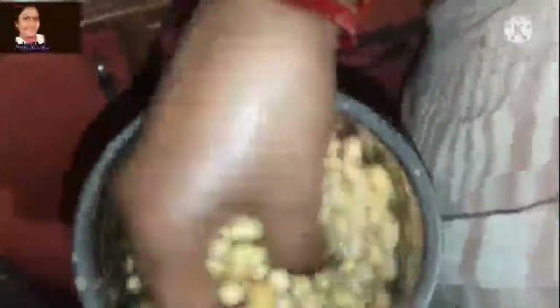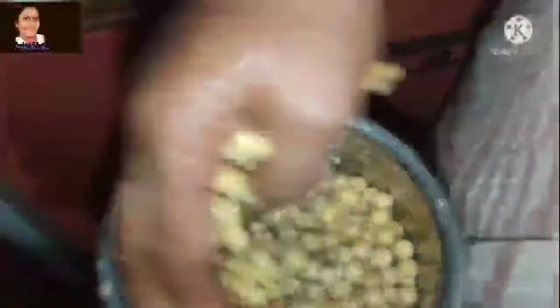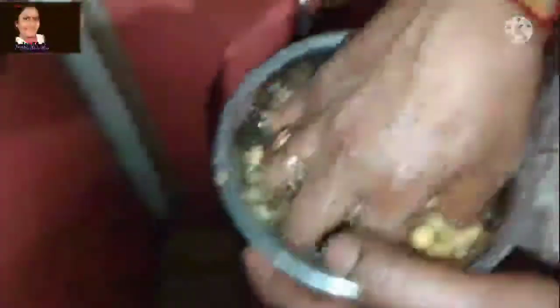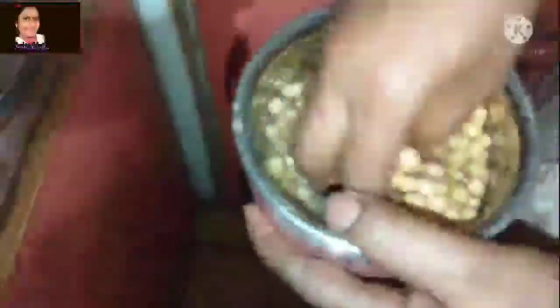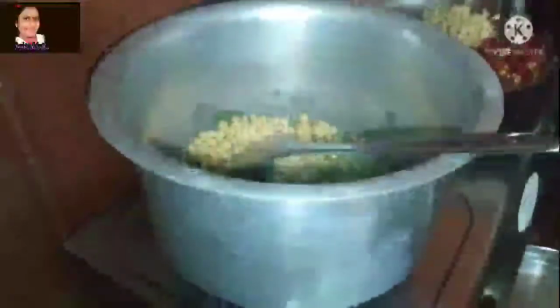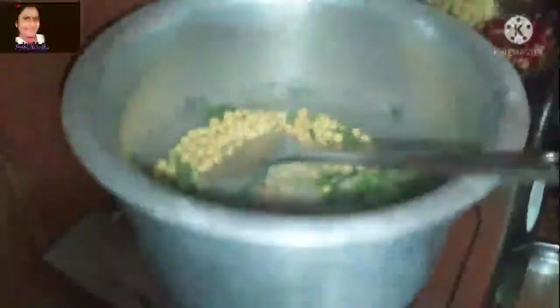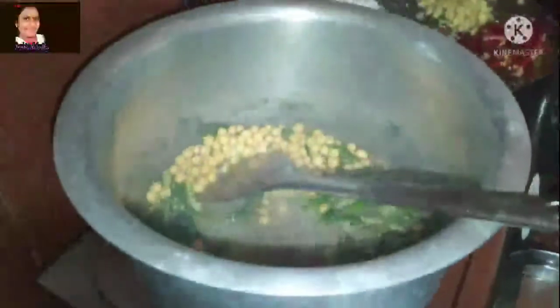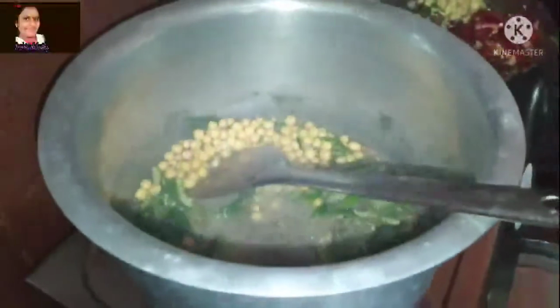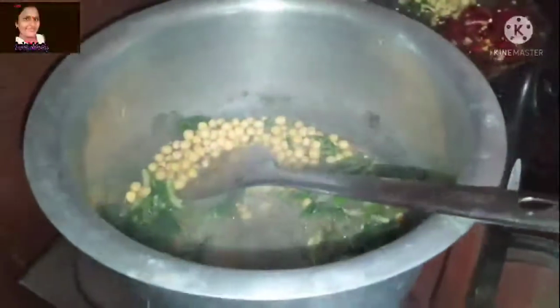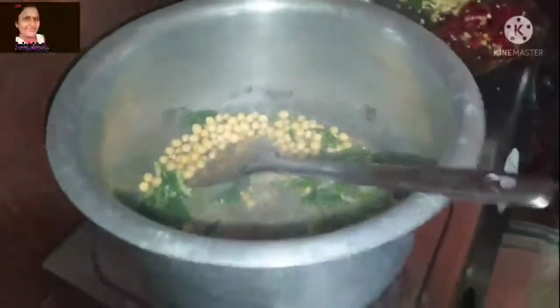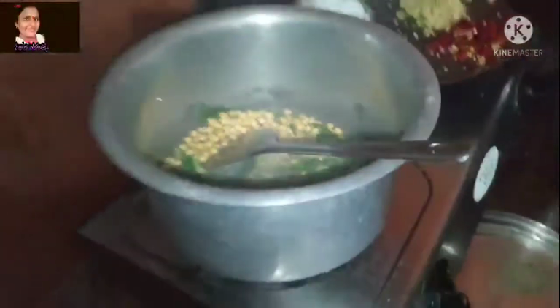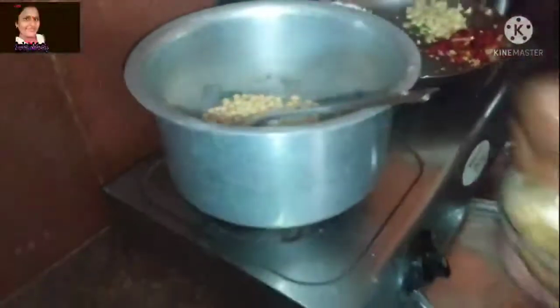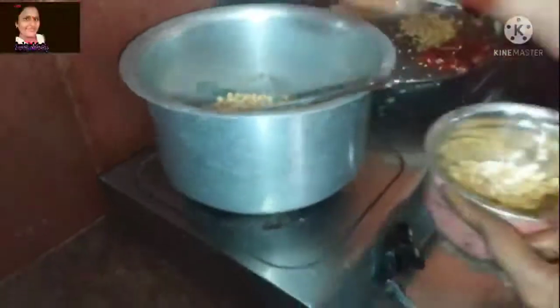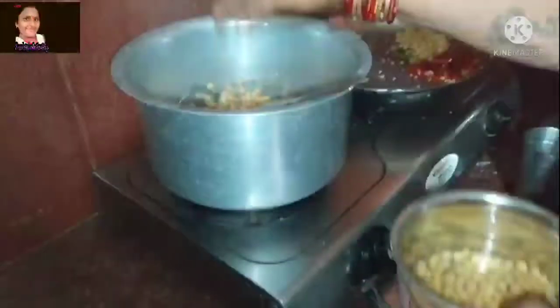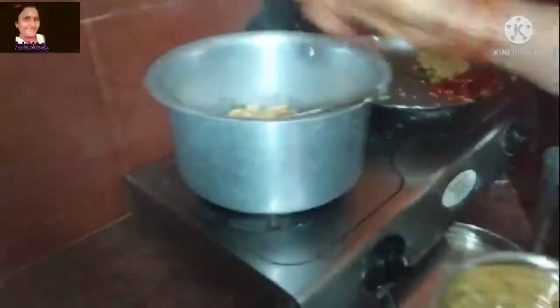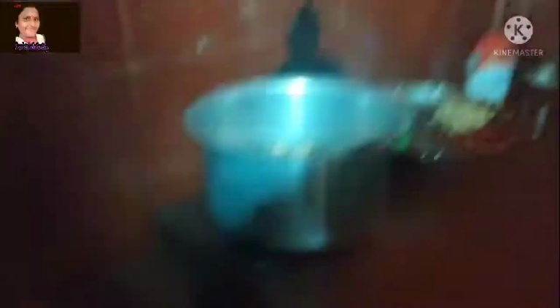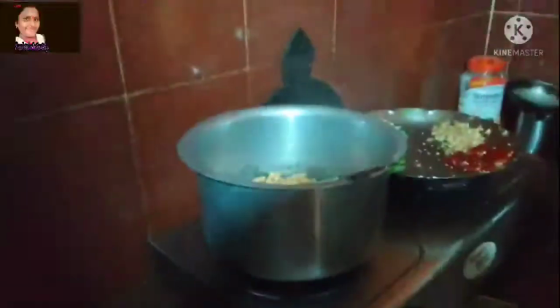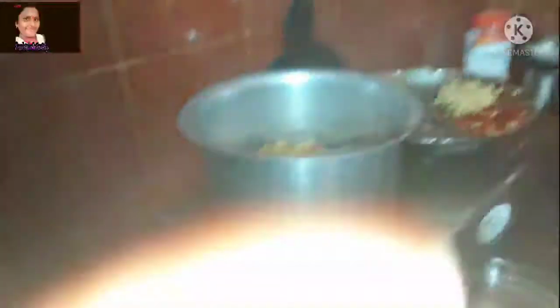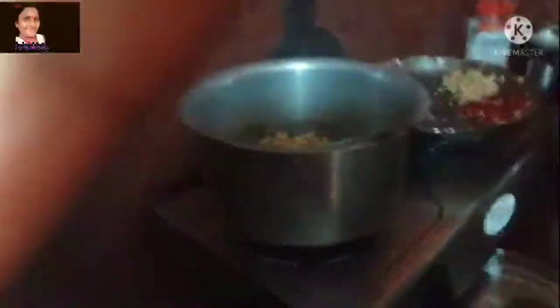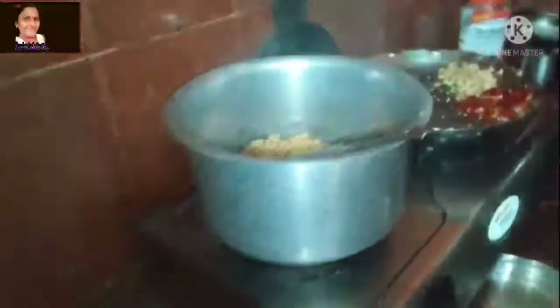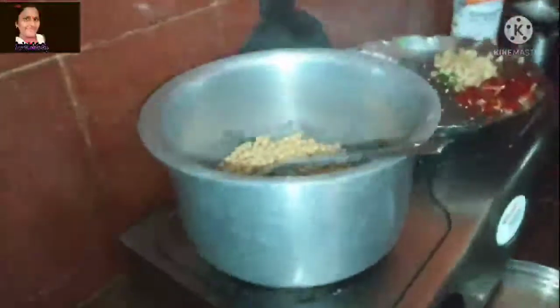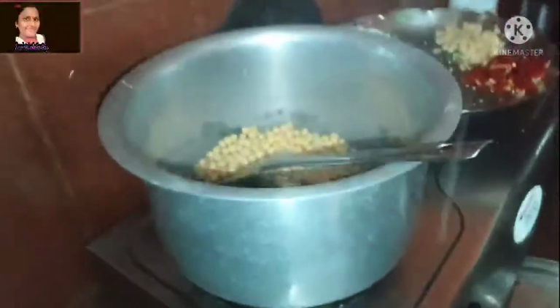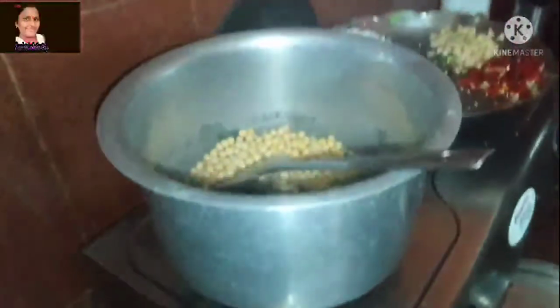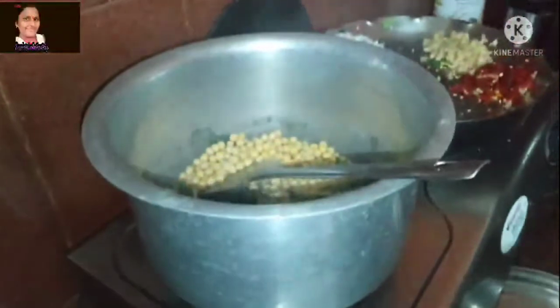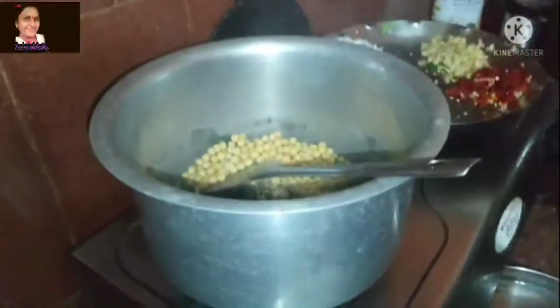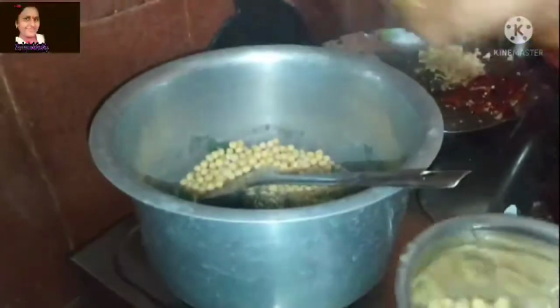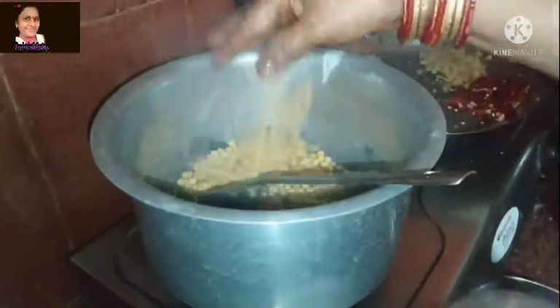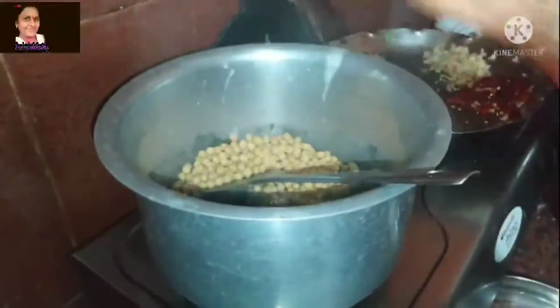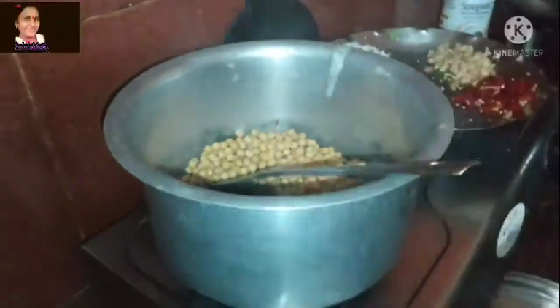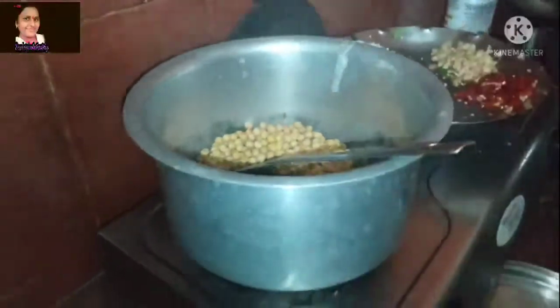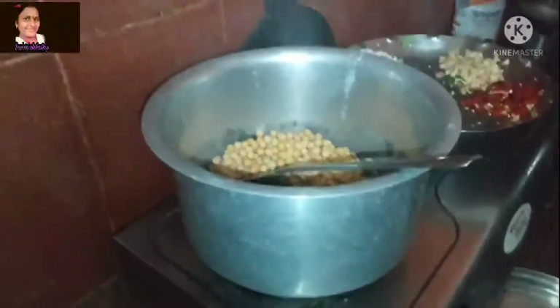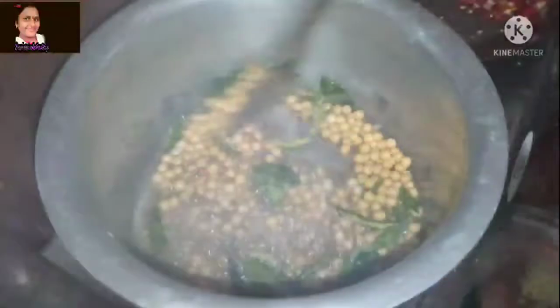We are having the ingredients of this: Pachmichi and Chana Pappu.